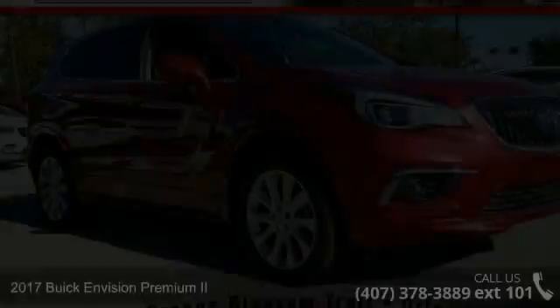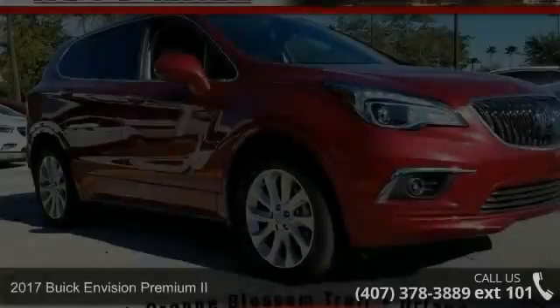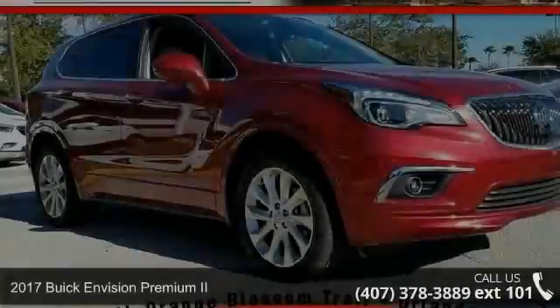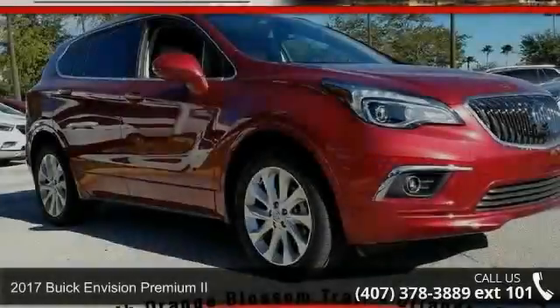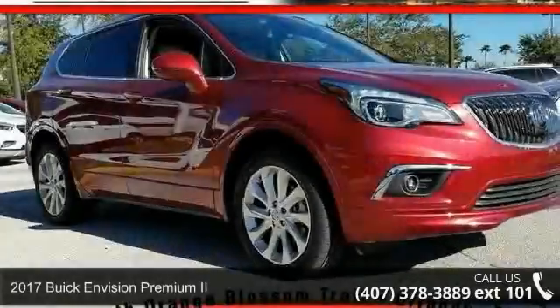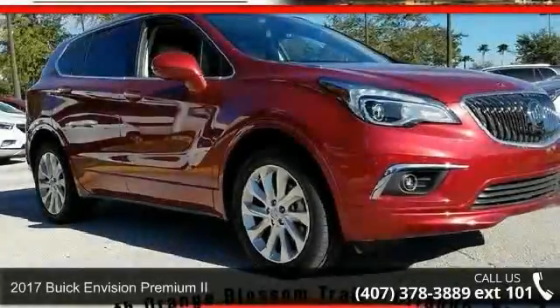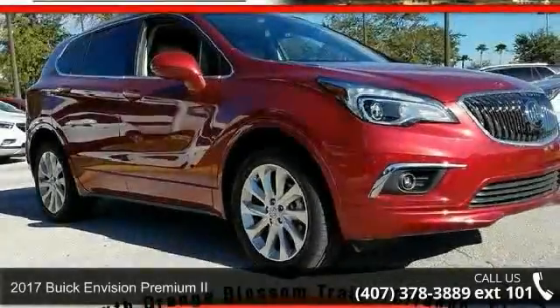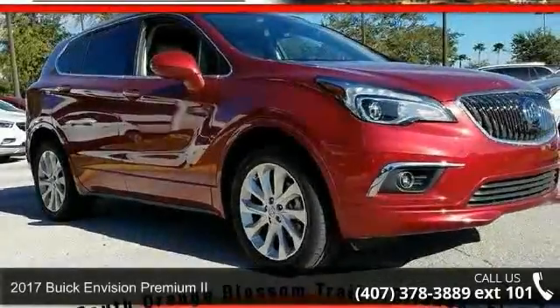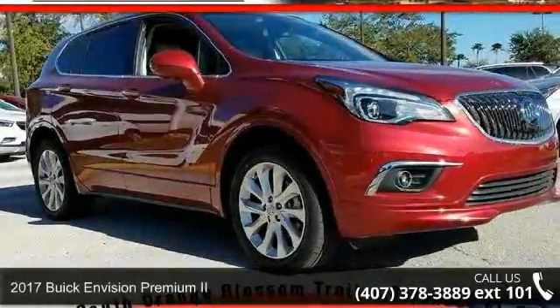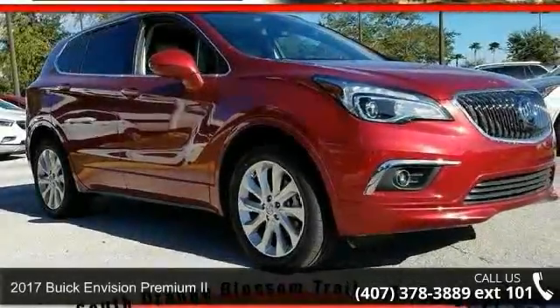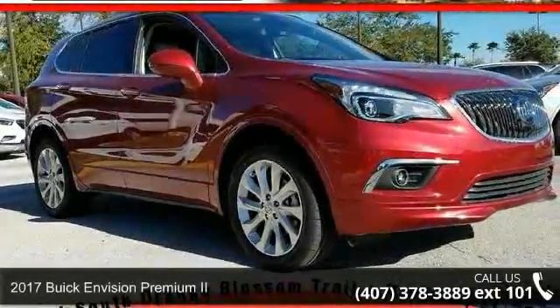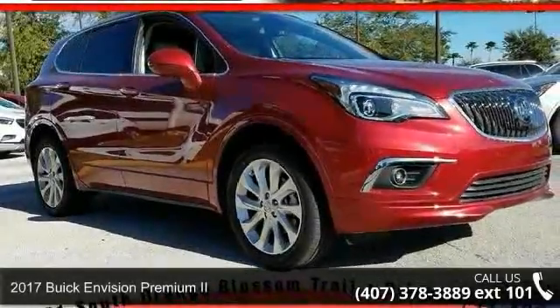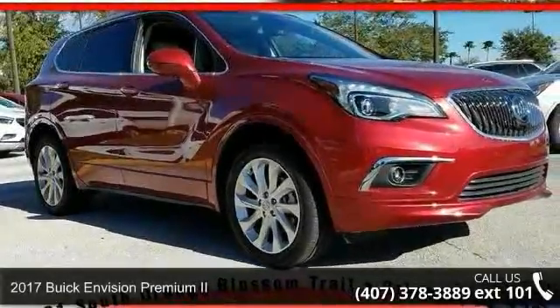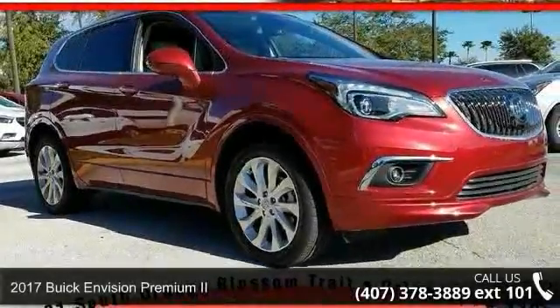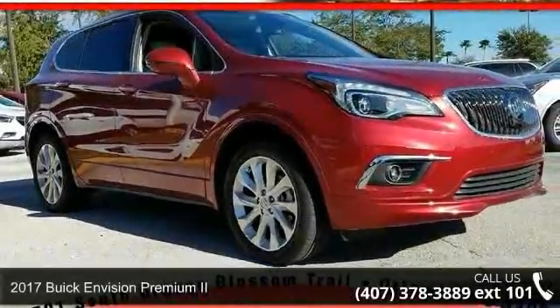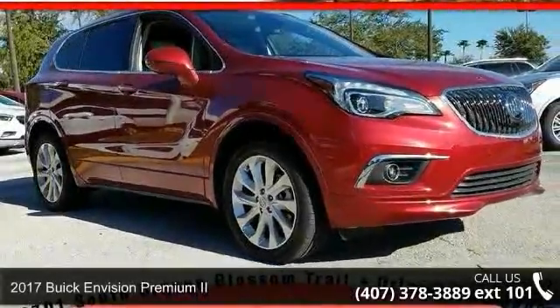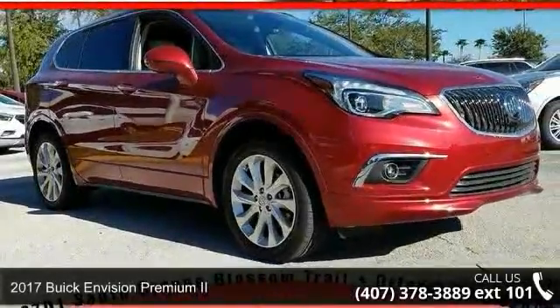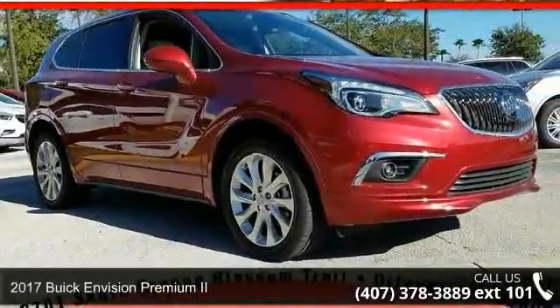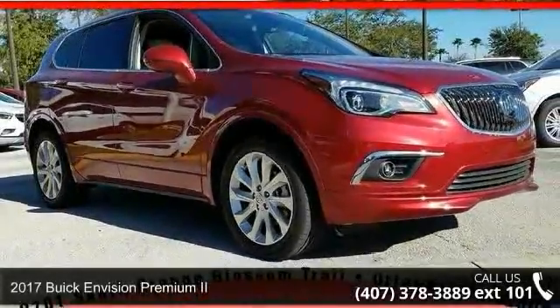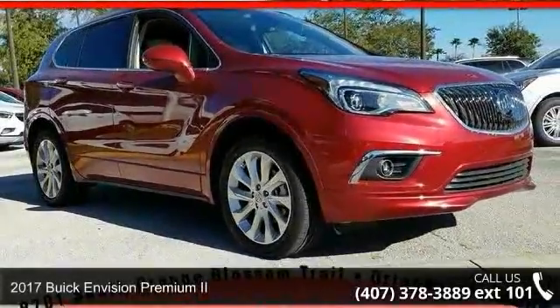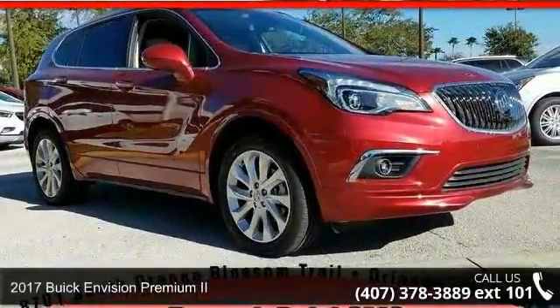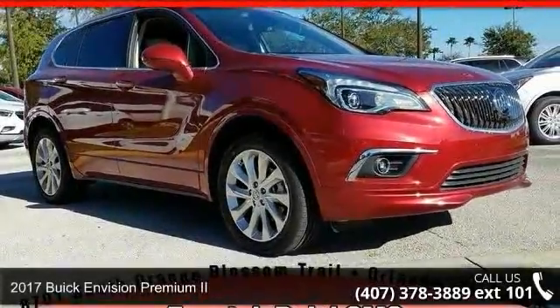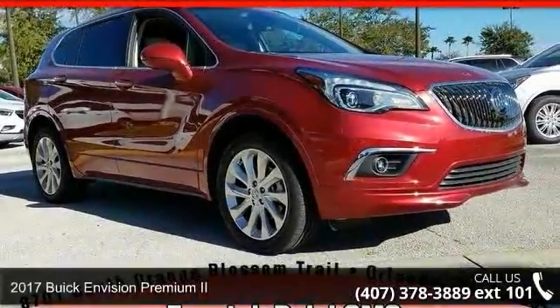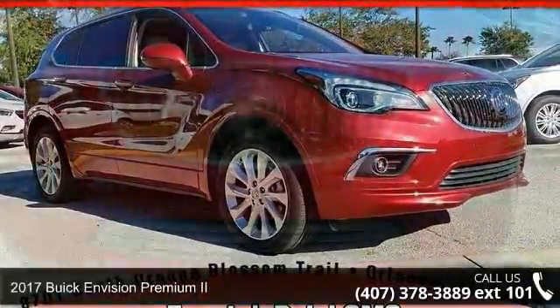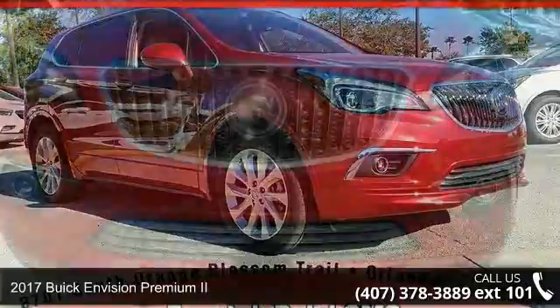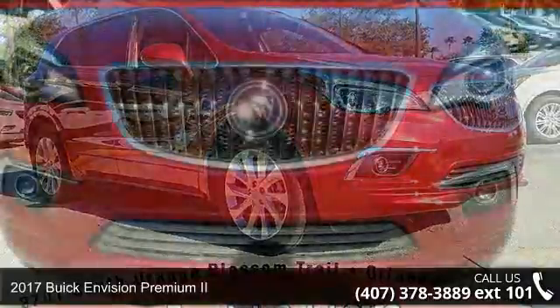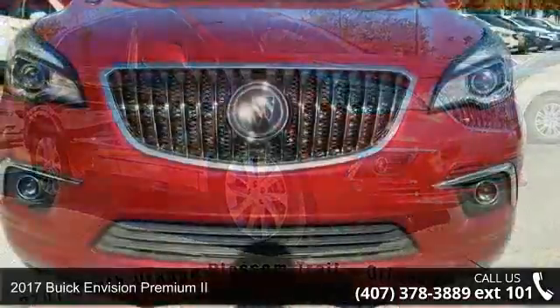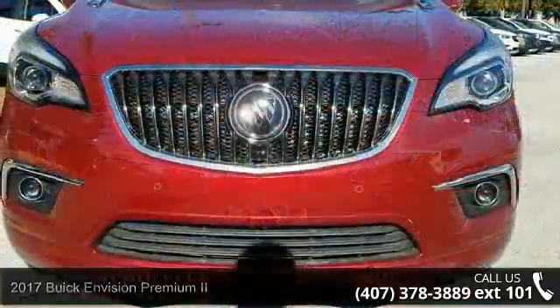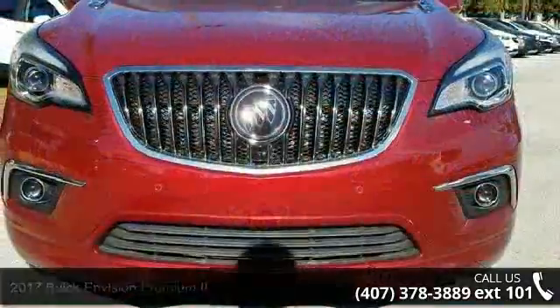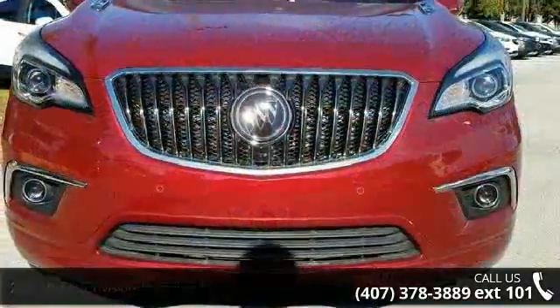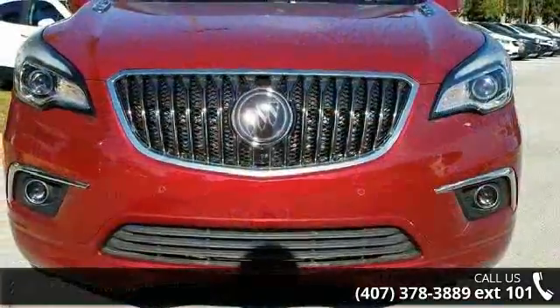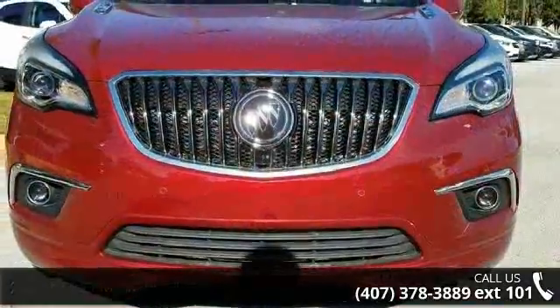Check out this 2017 Buick InVision. If you are looking for a first-rate auto, this one could be yours today.